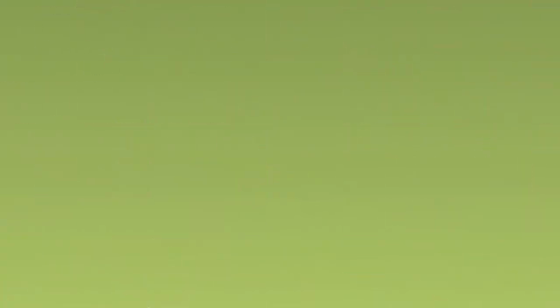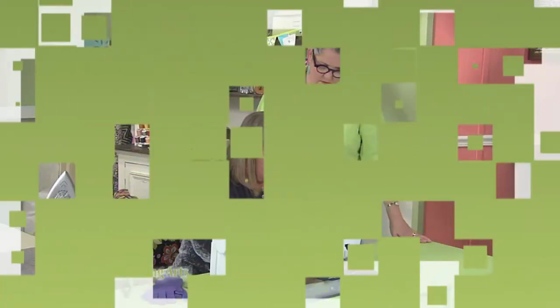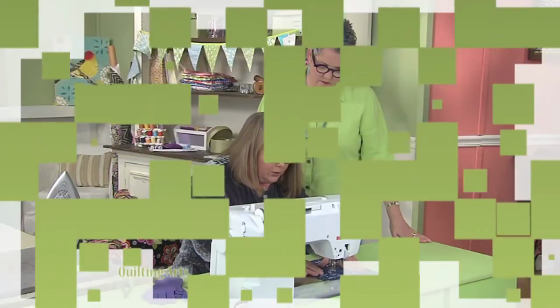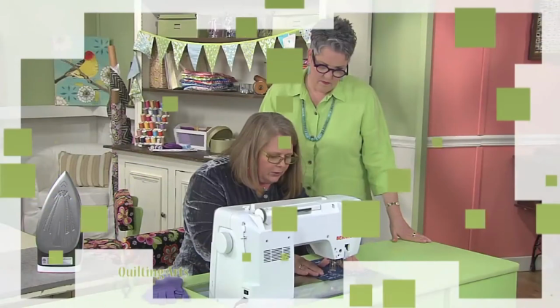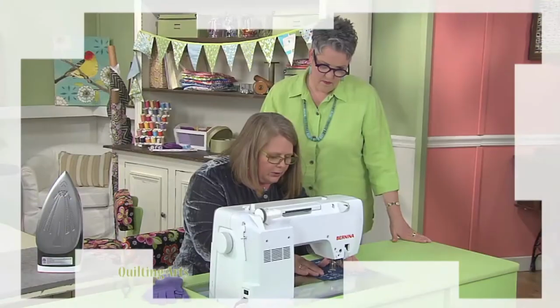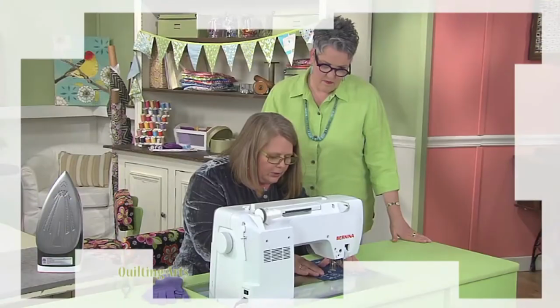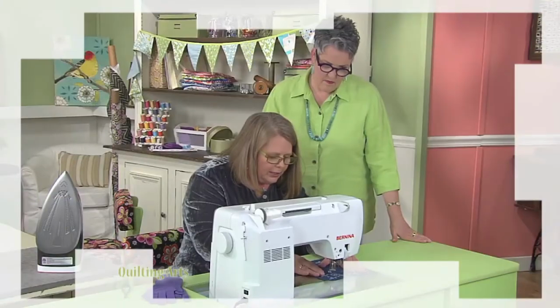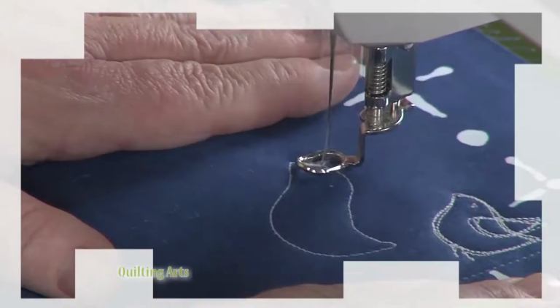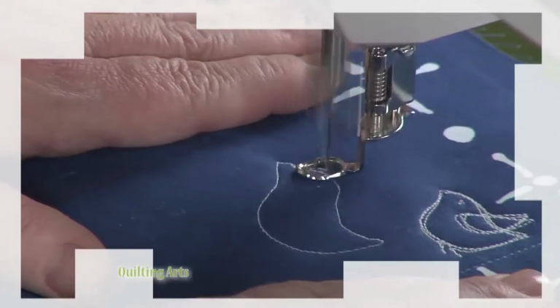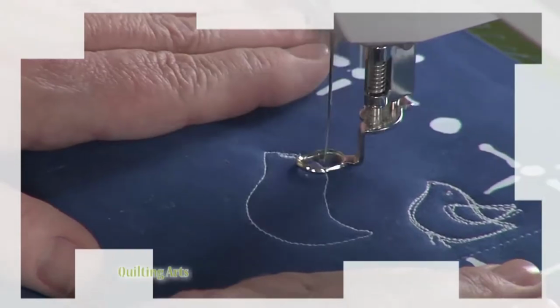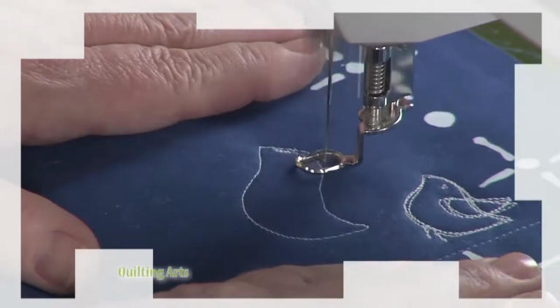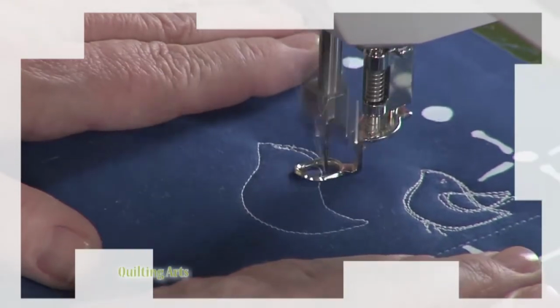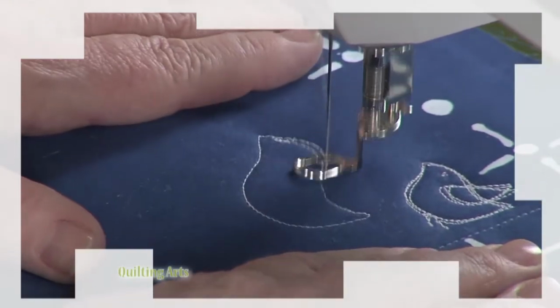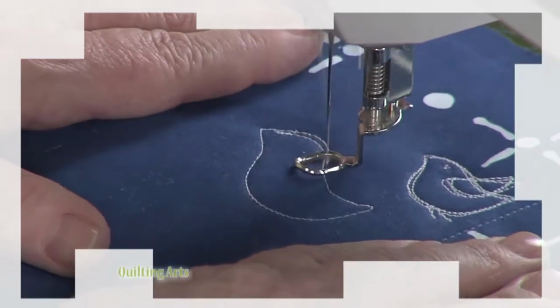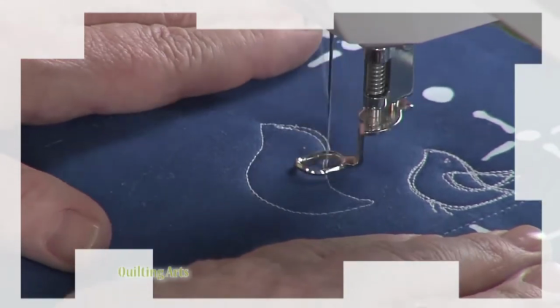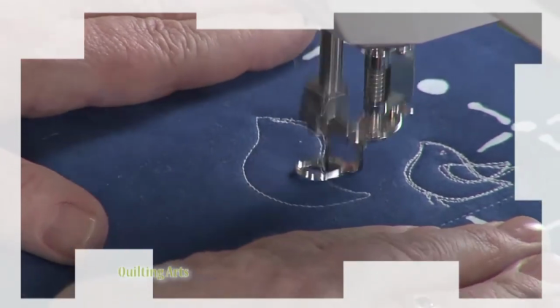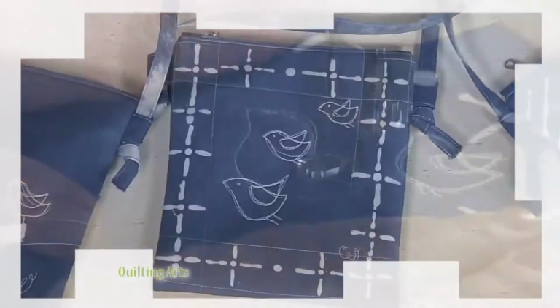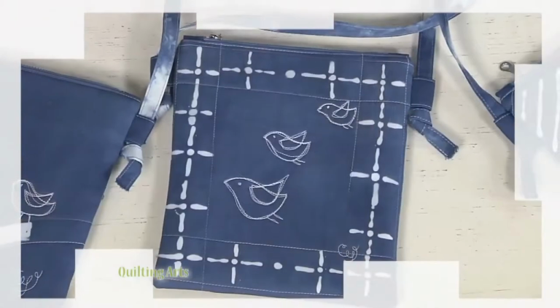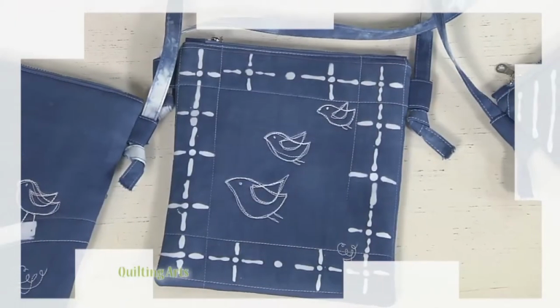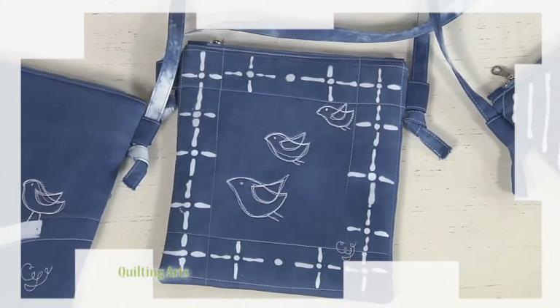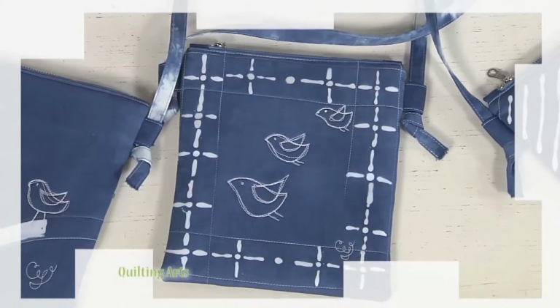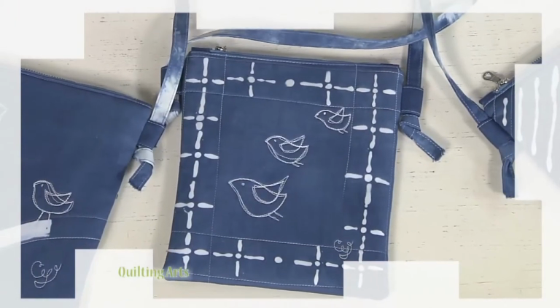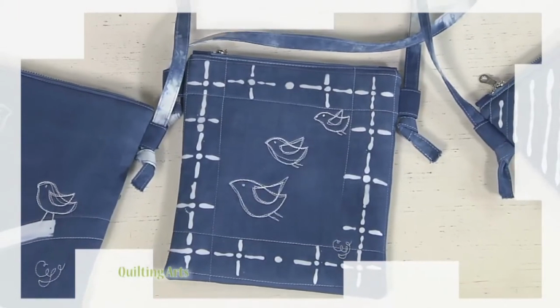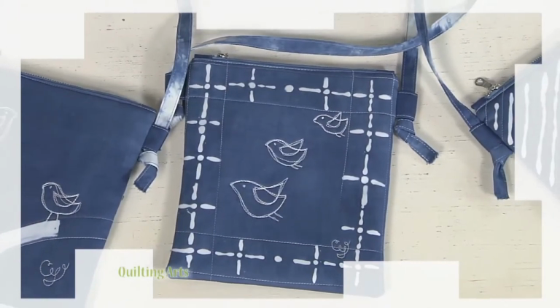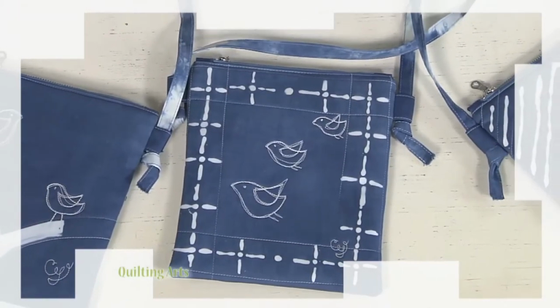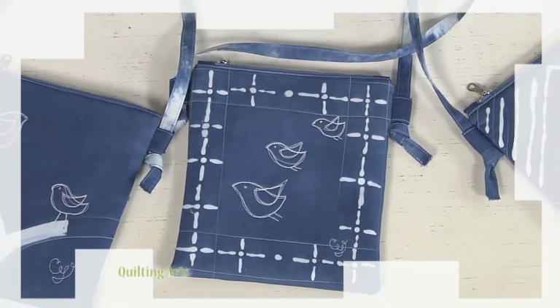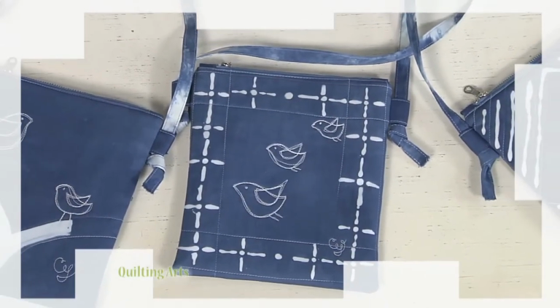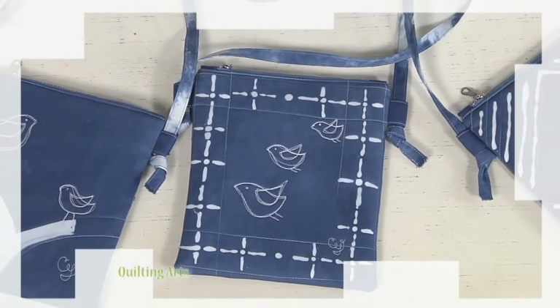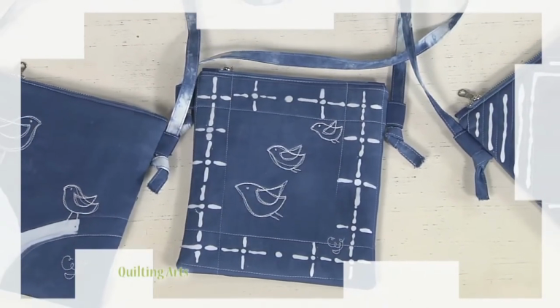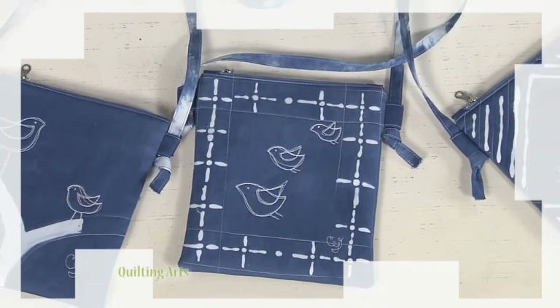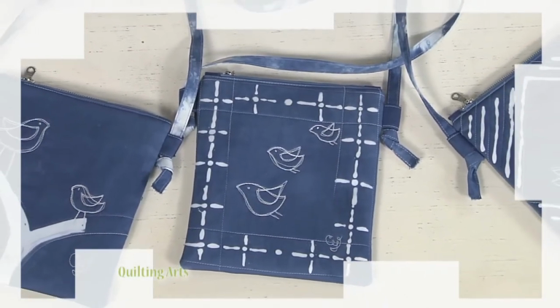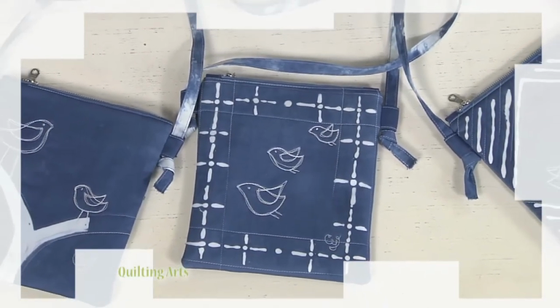Candy Glendening is back to make a small, simple purse using fabric especially dyed for the bag she's making.